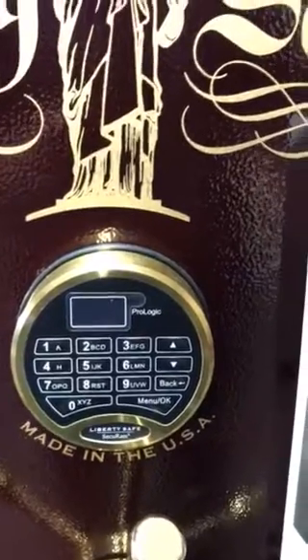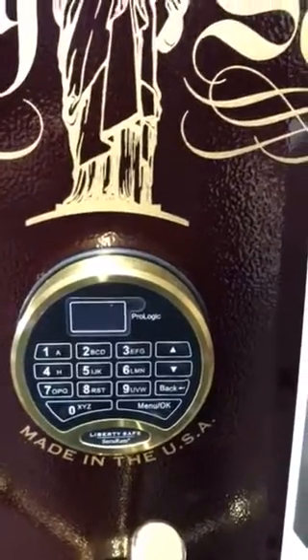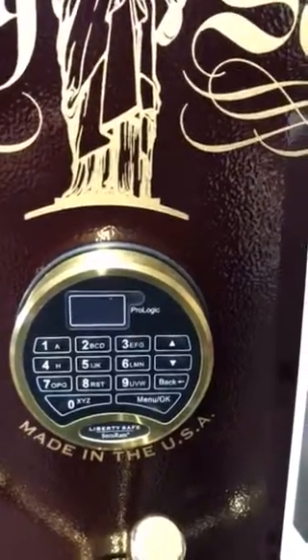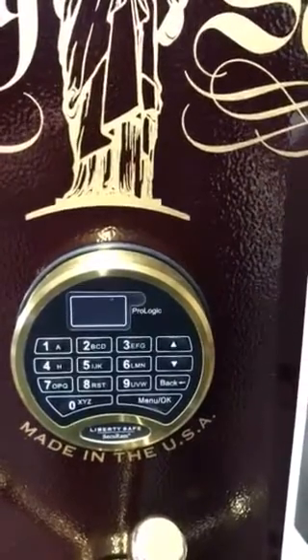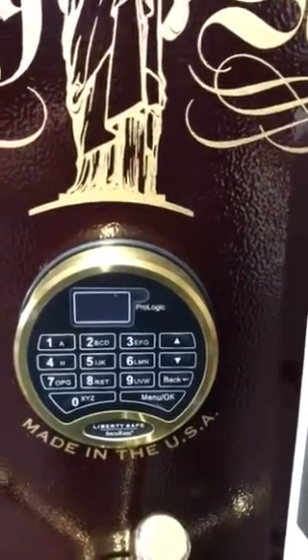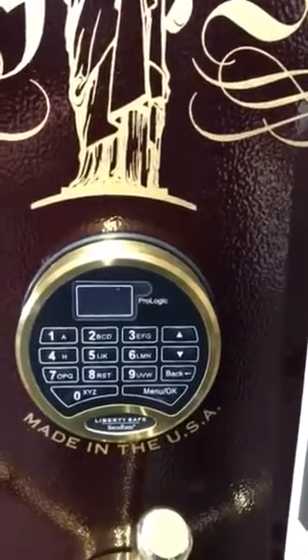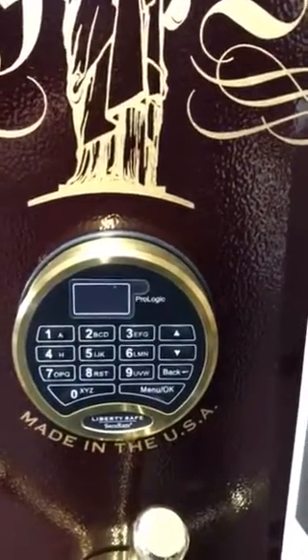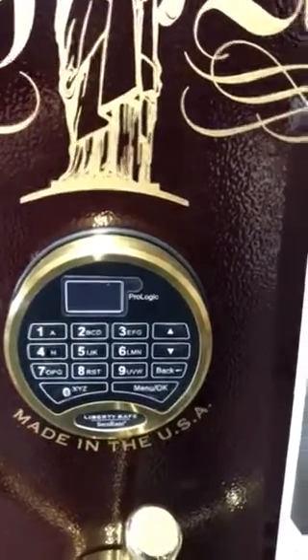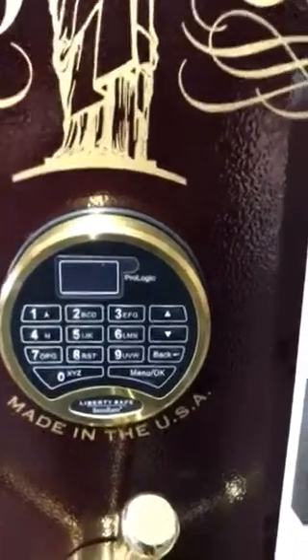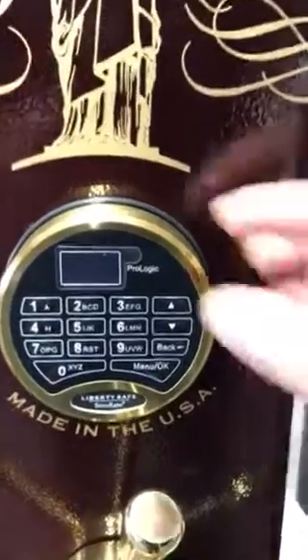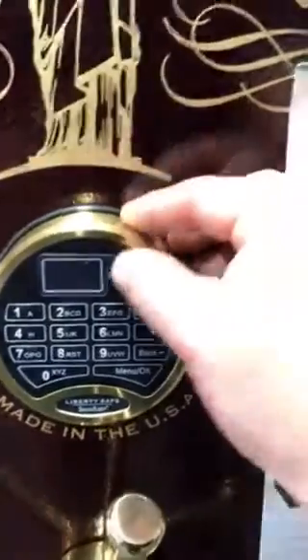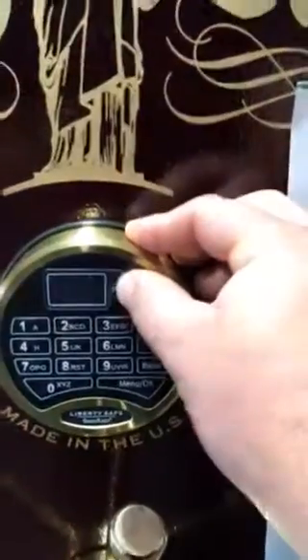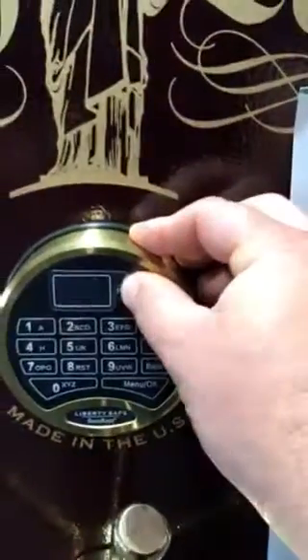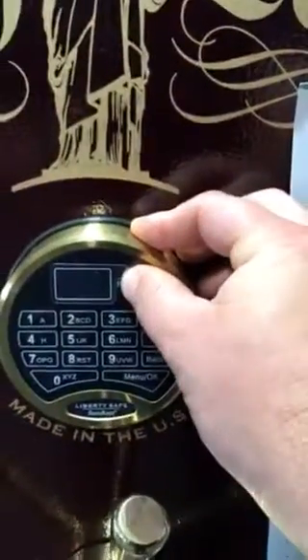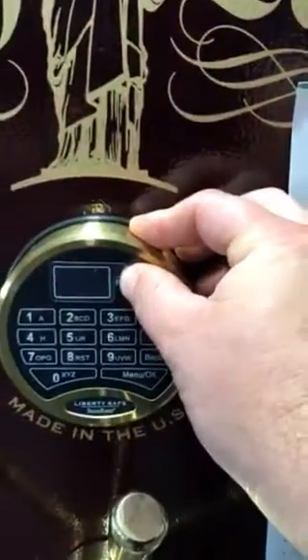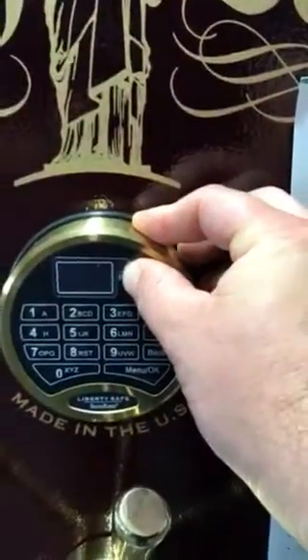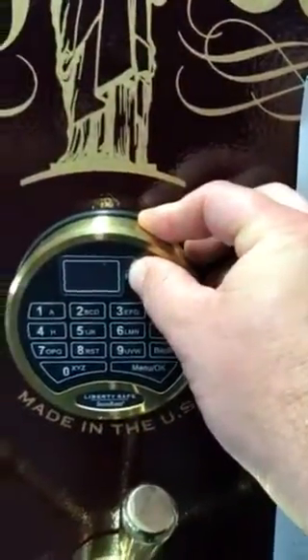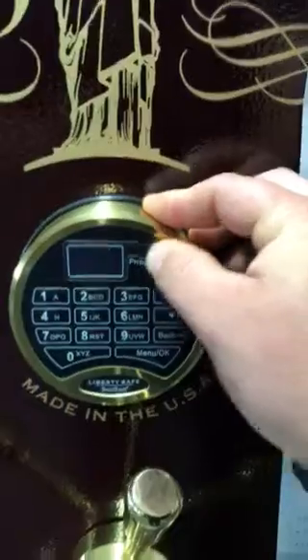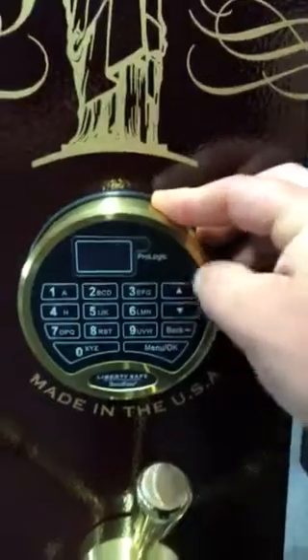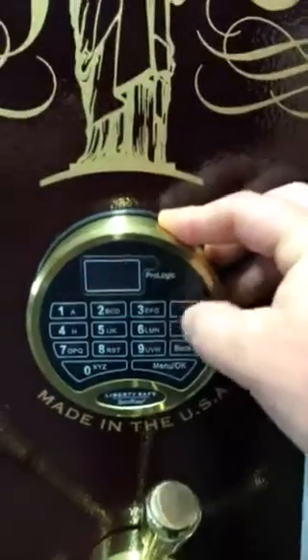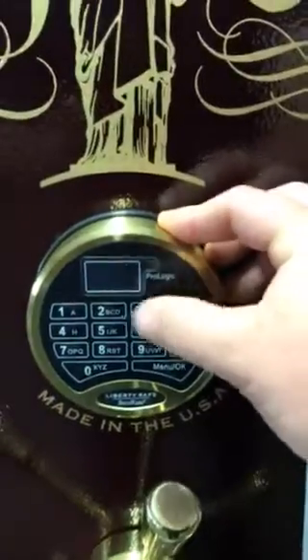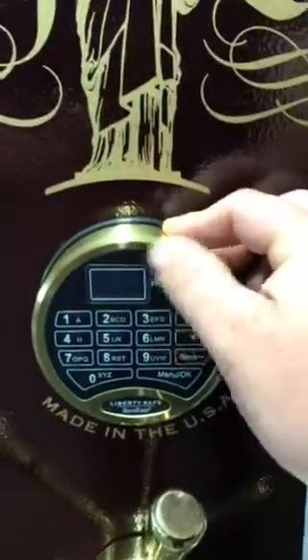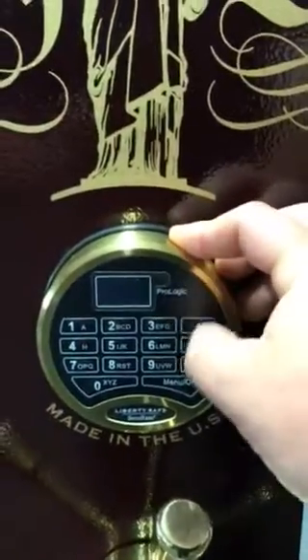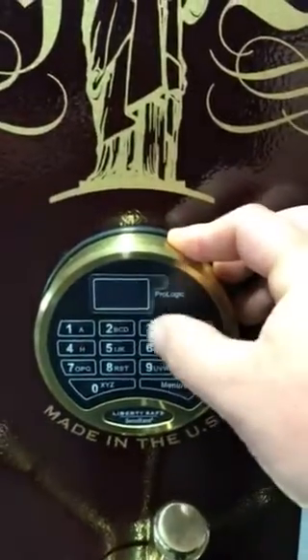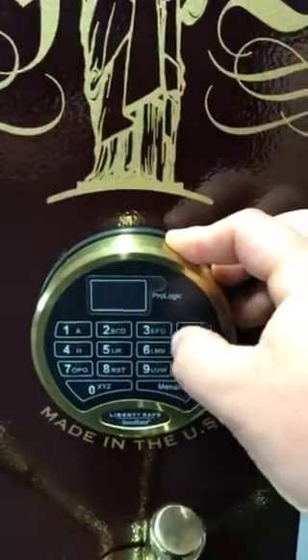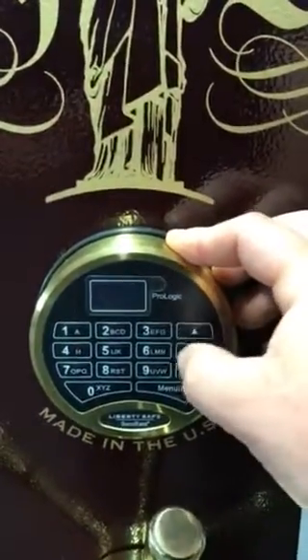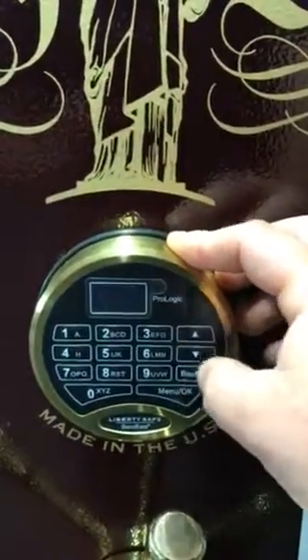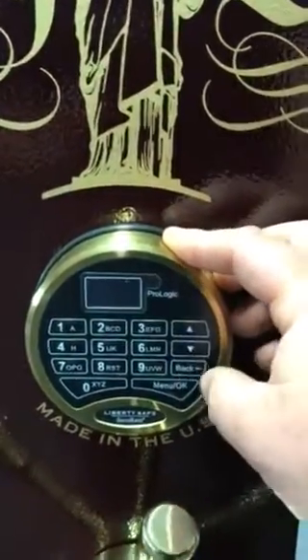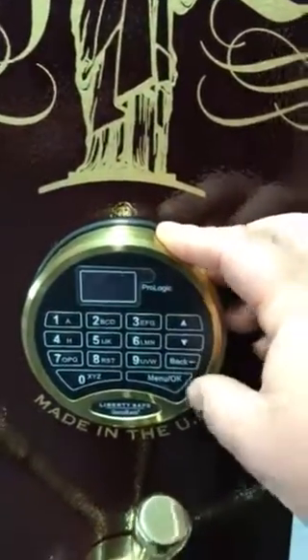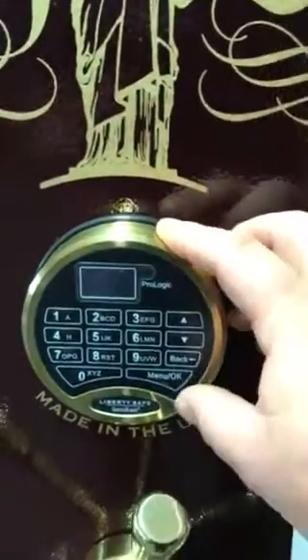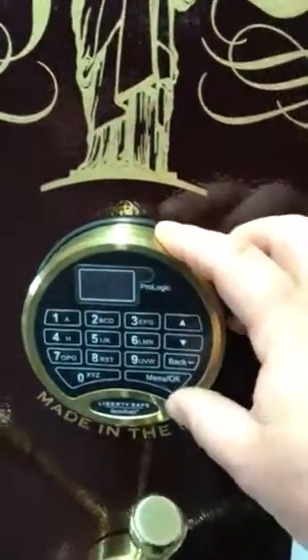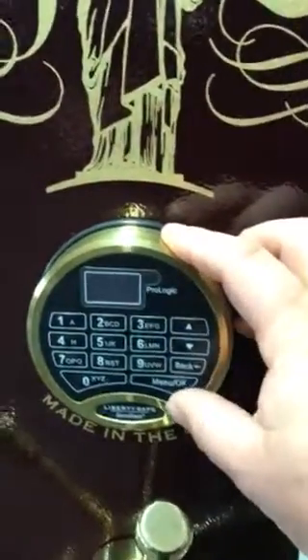It's a little different than the stuff we've had. It does have a screen now, and the screen walks you through how to change the combo.